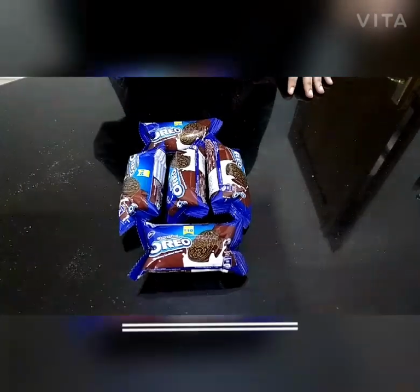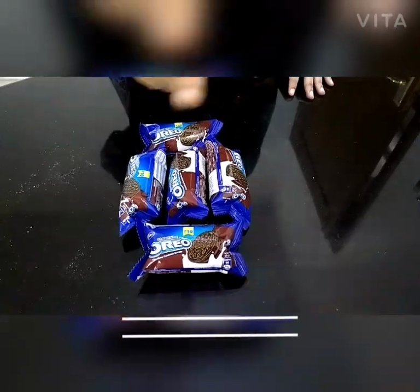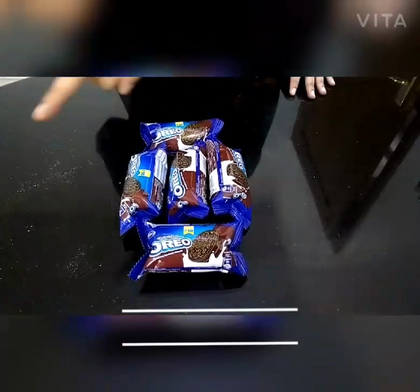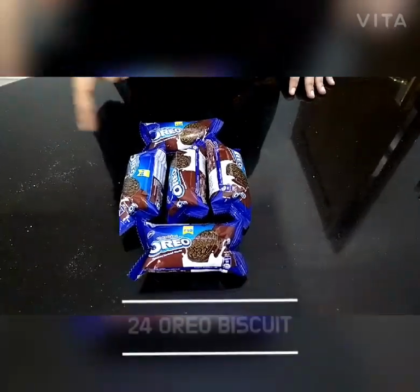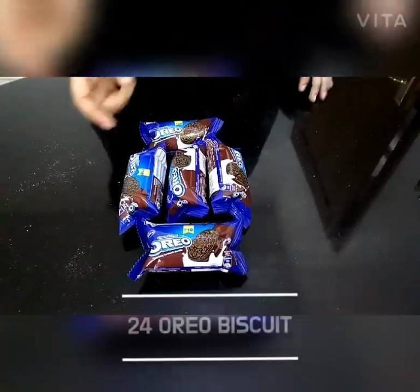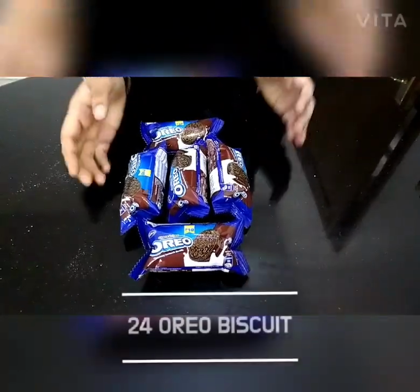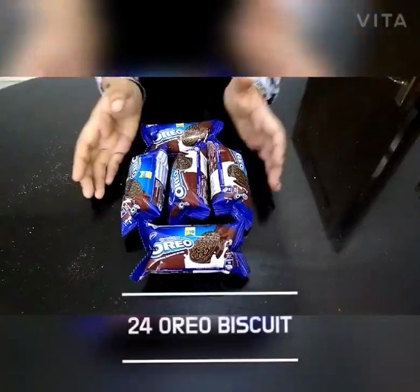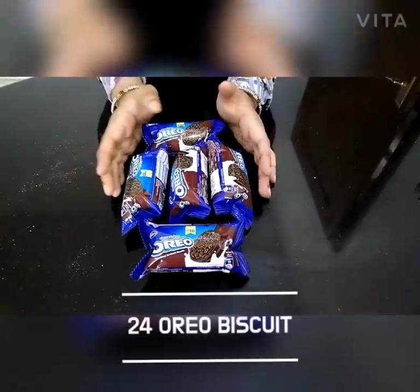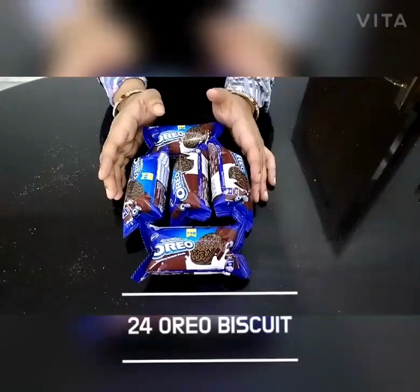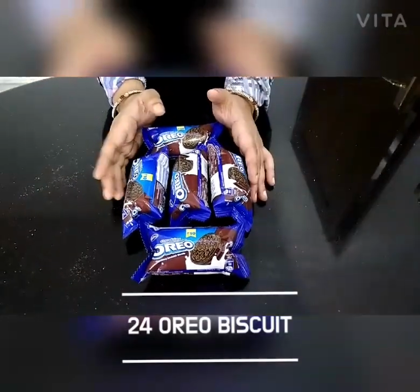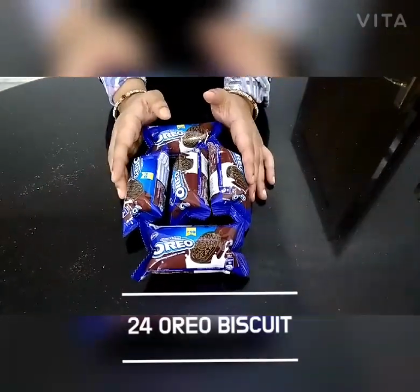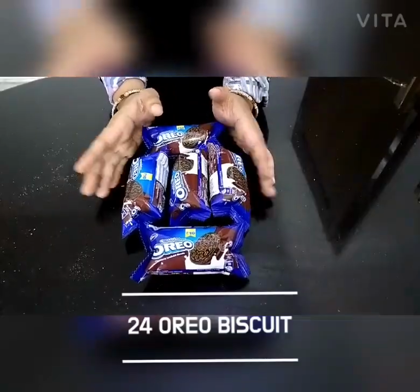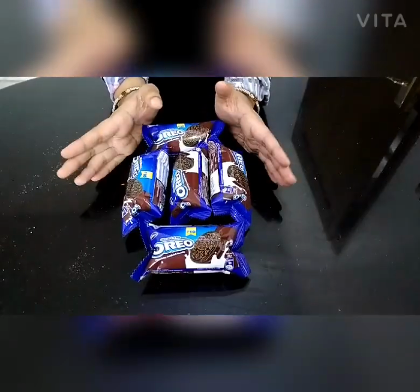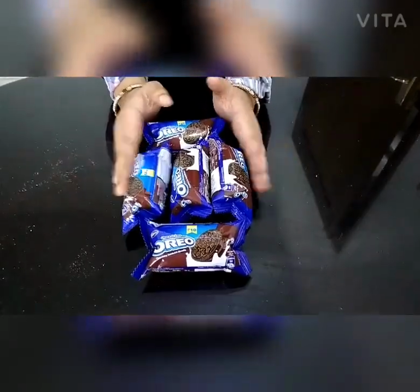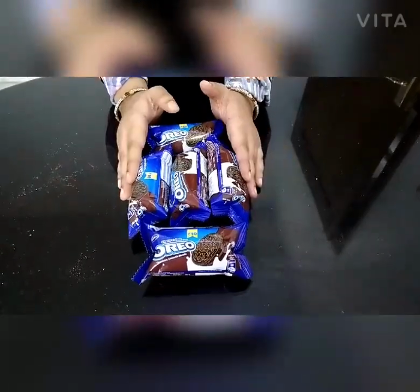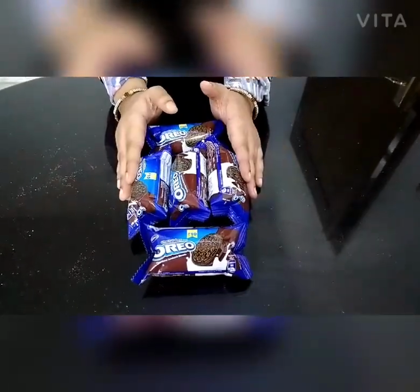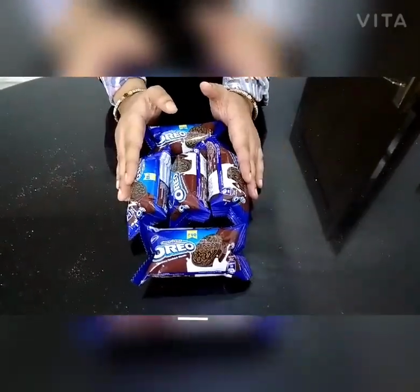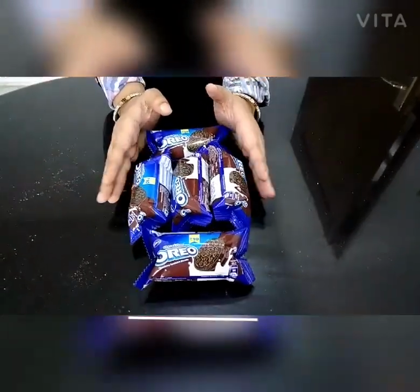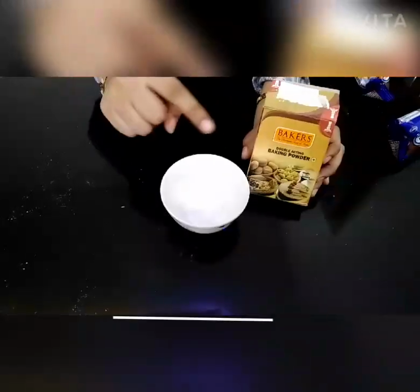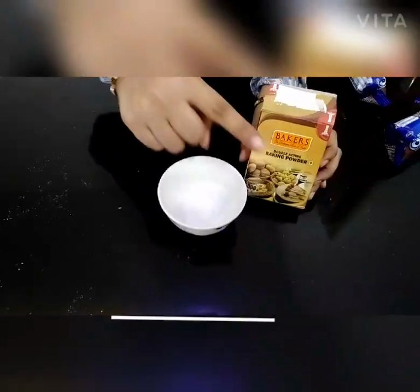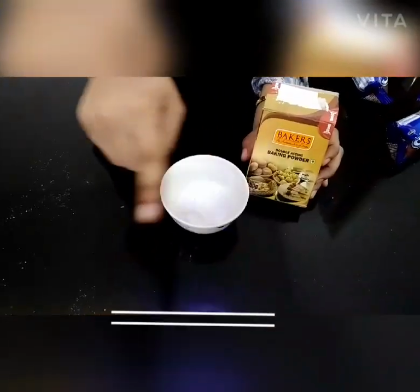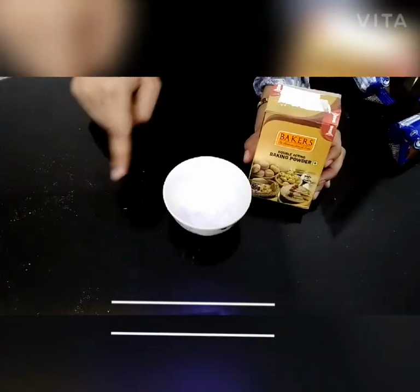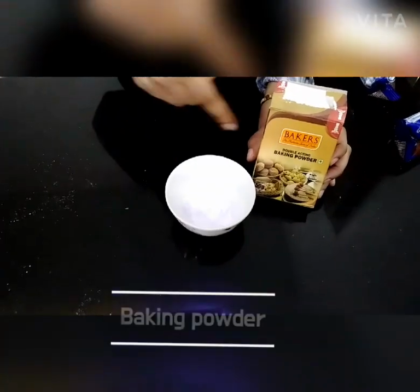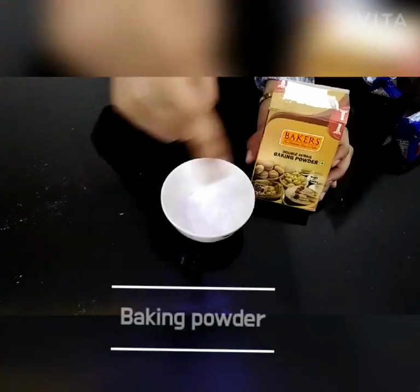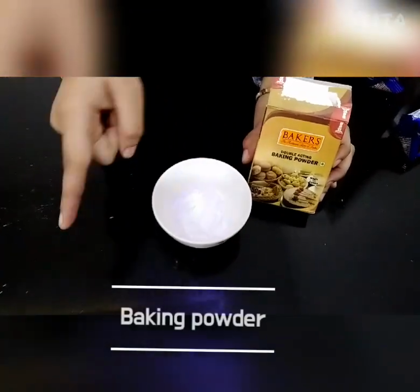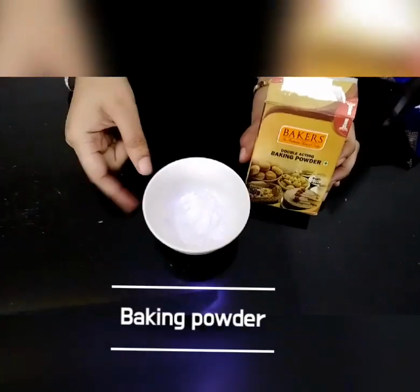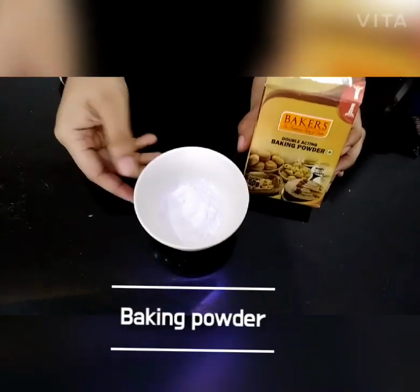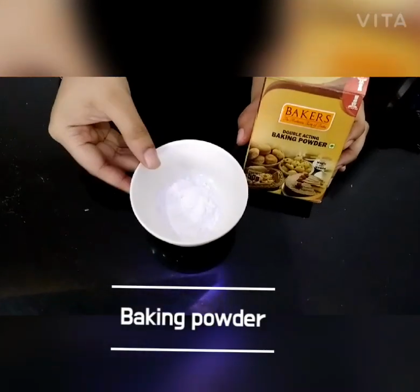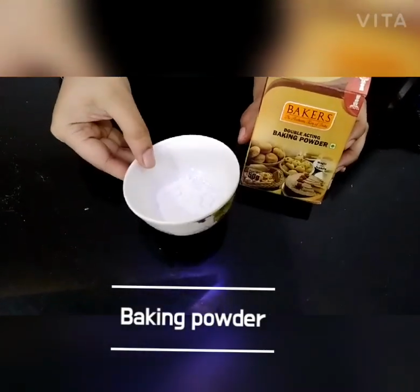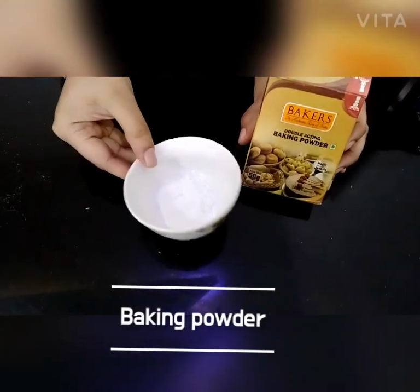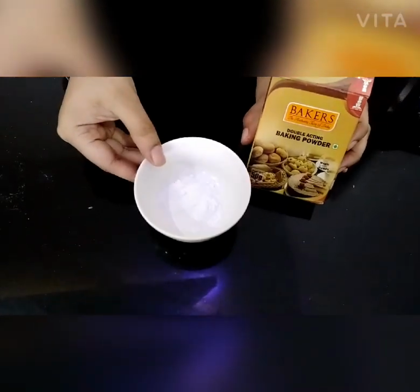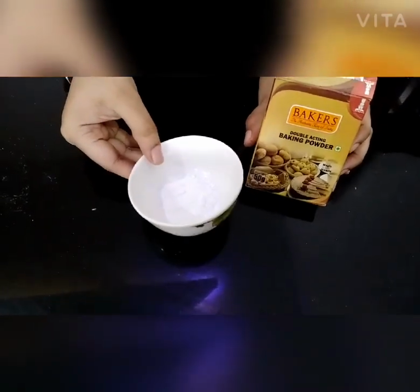We have four Oreo biscuits. We have half tablespoon baking powder.